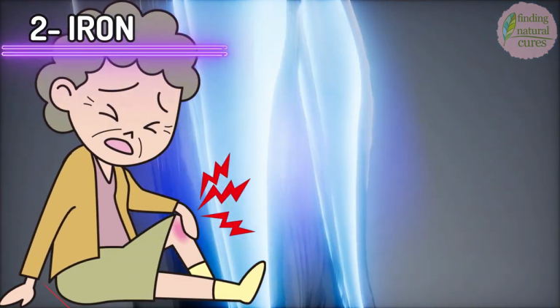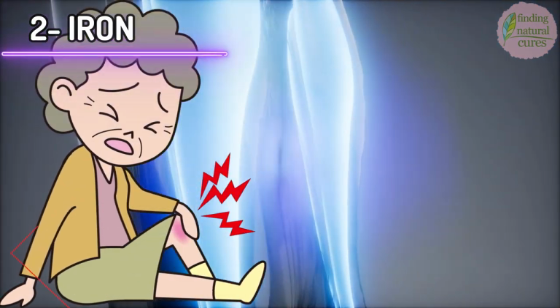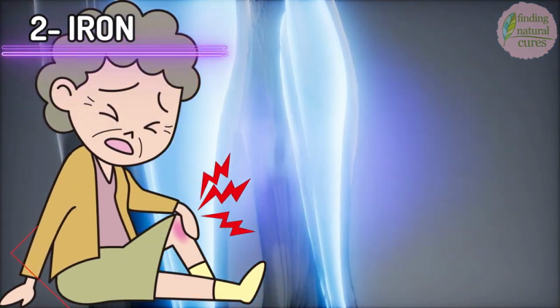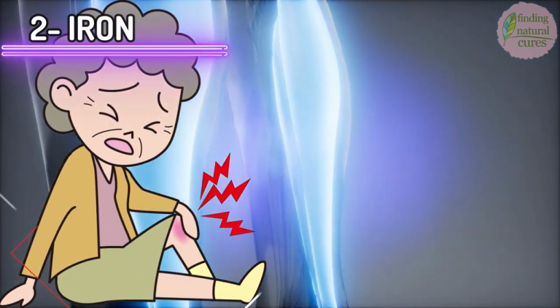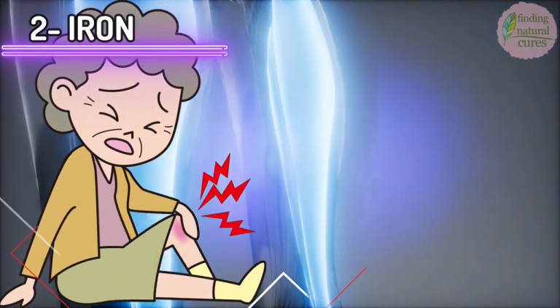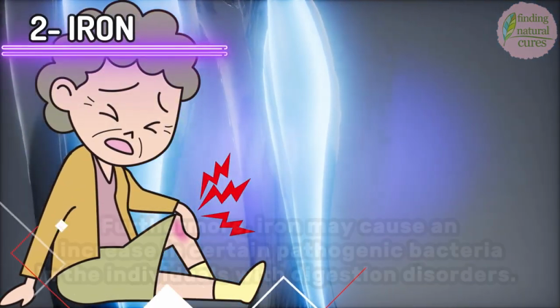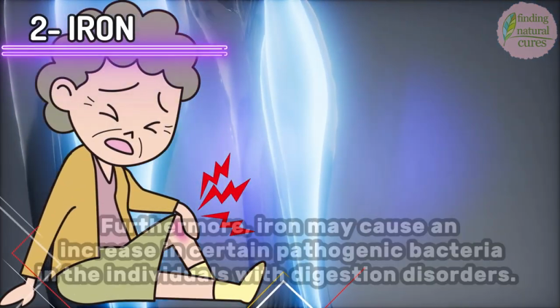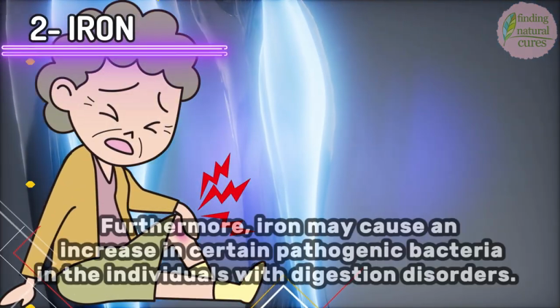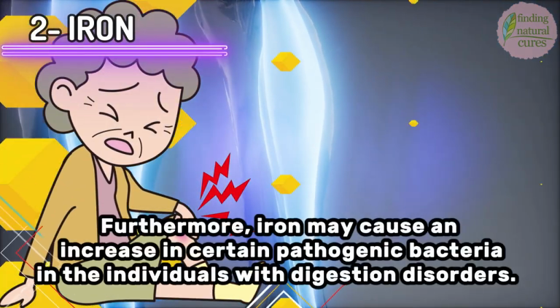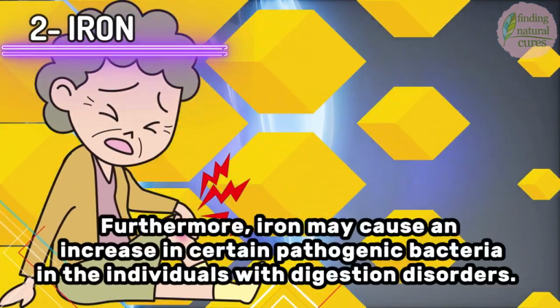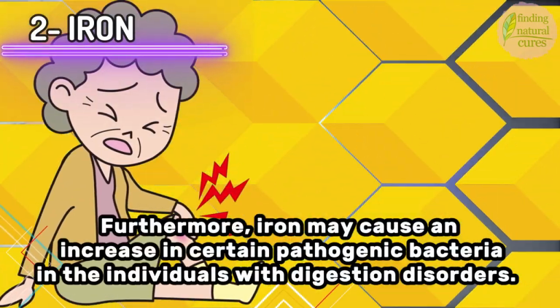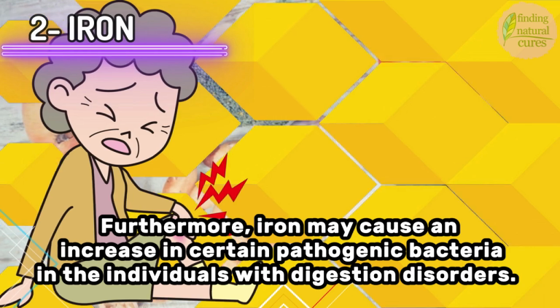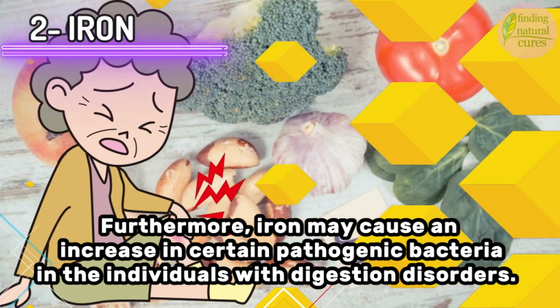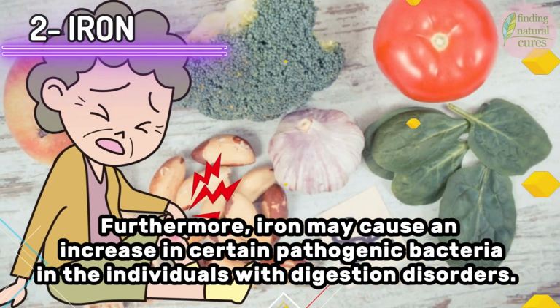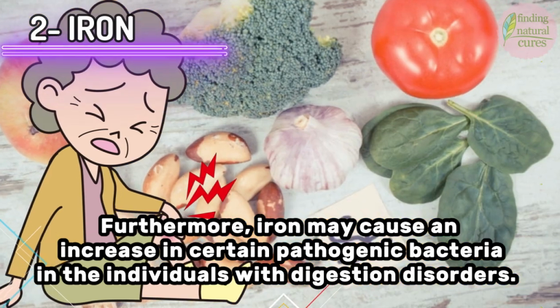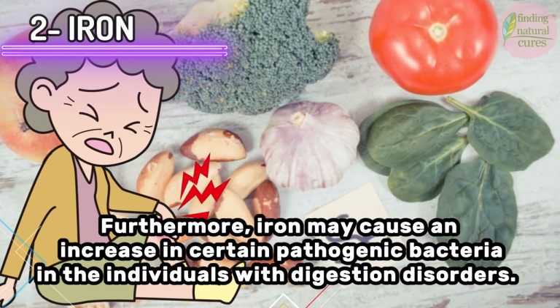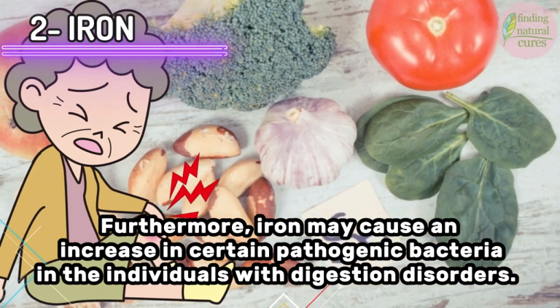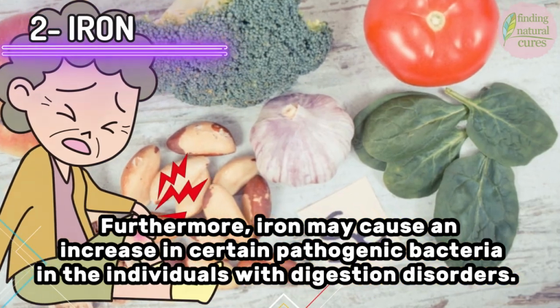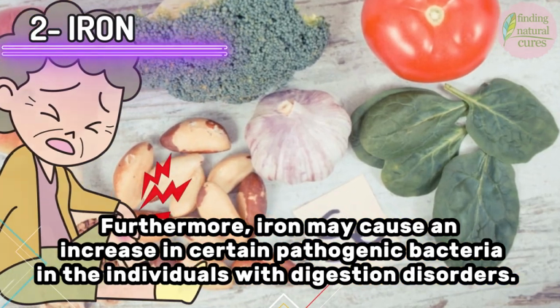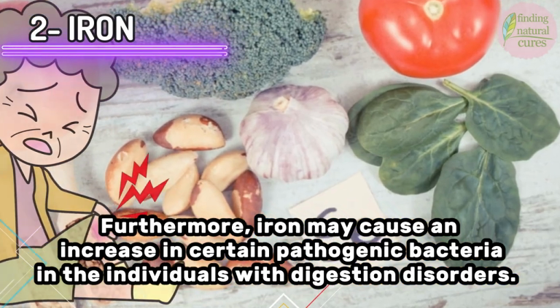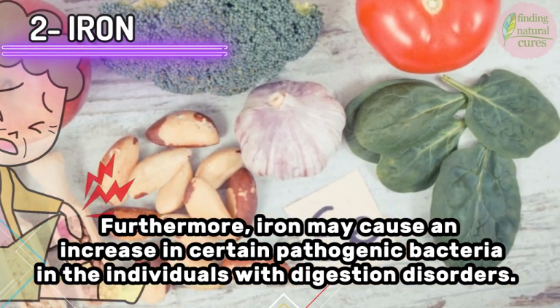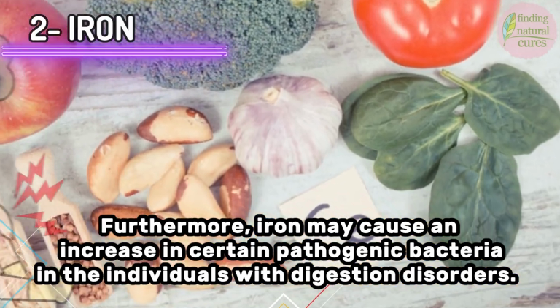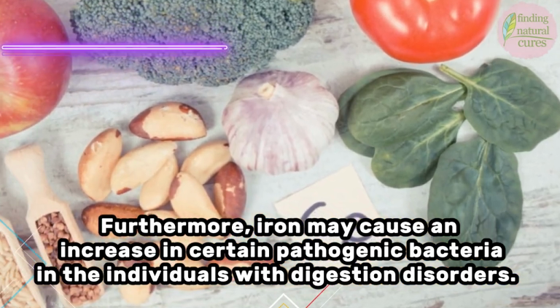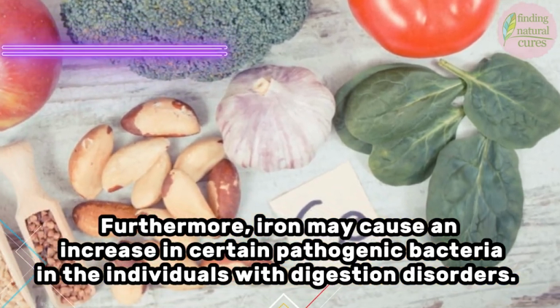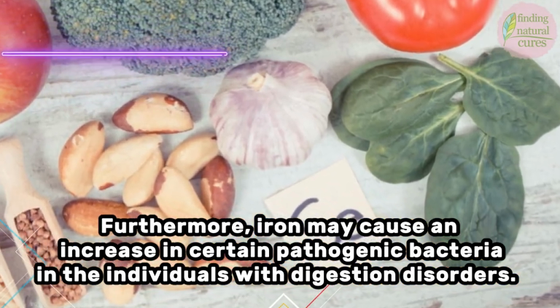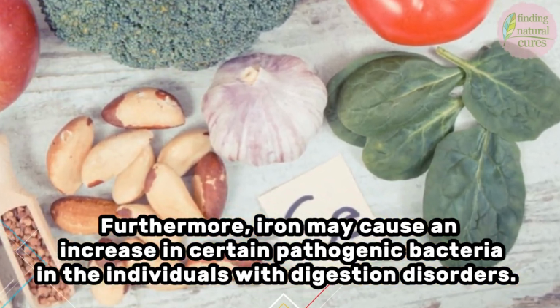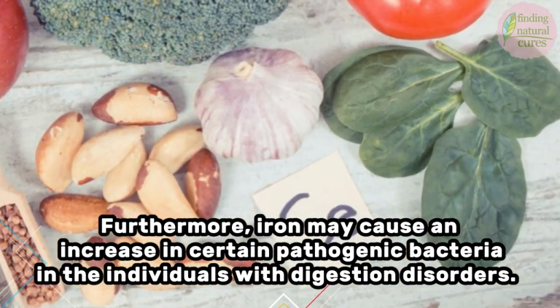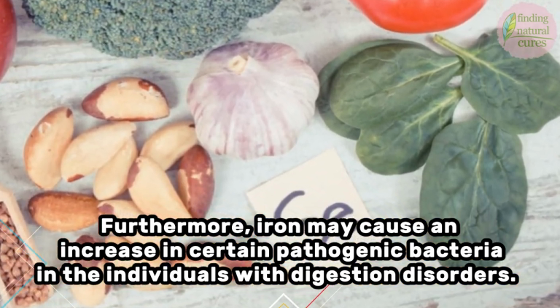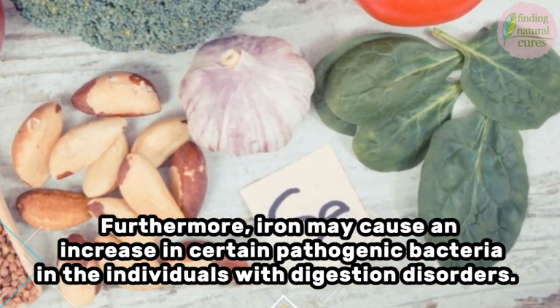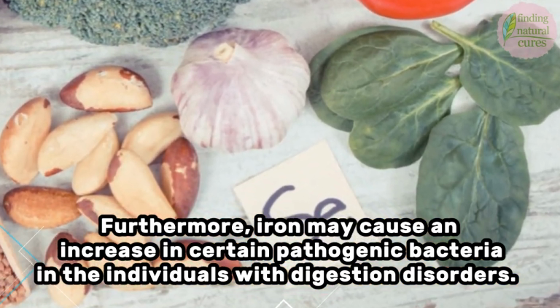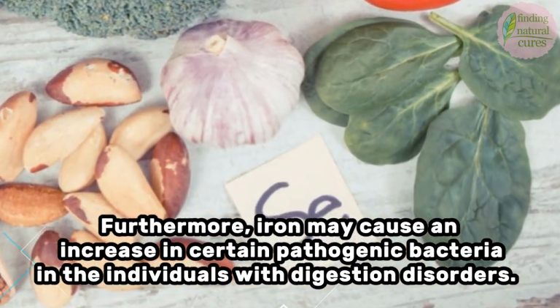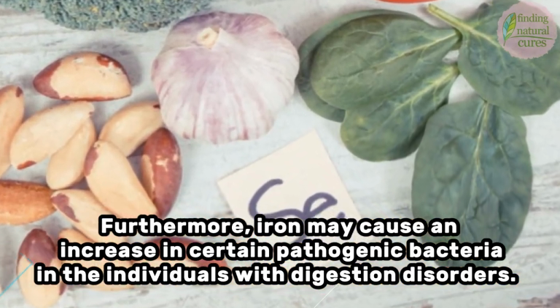Excessive iron intake may reduce magnesium in the body. Furthermore, iron may cause an increase in certain pathogenic bacteria in individuals with digestion disorders.